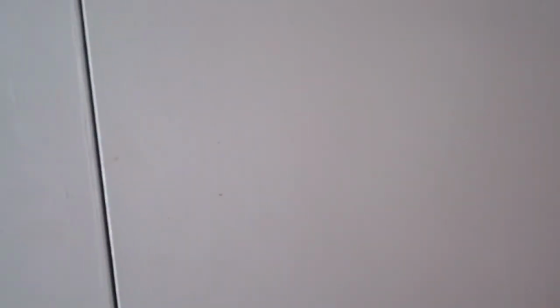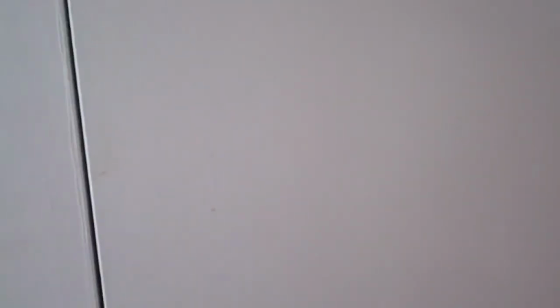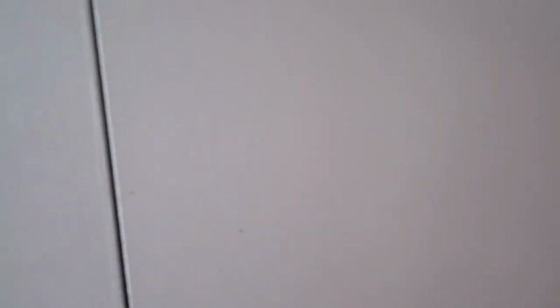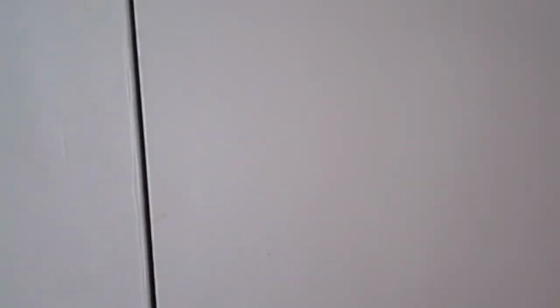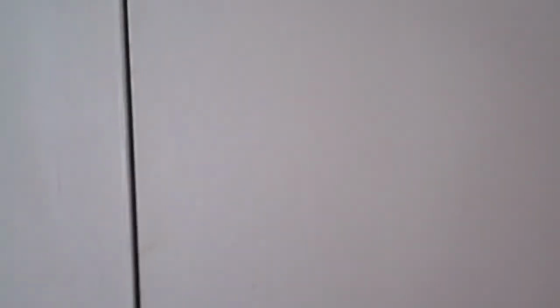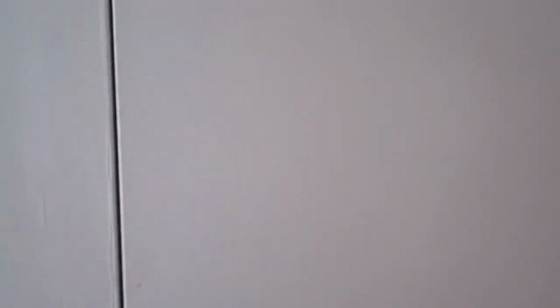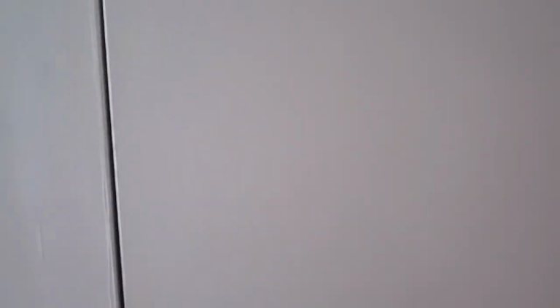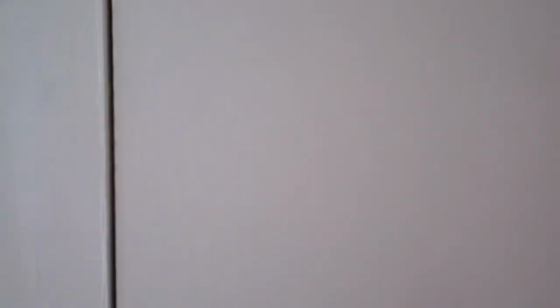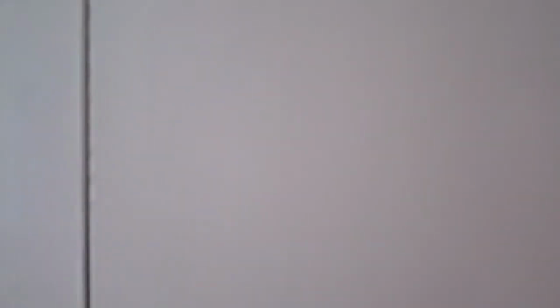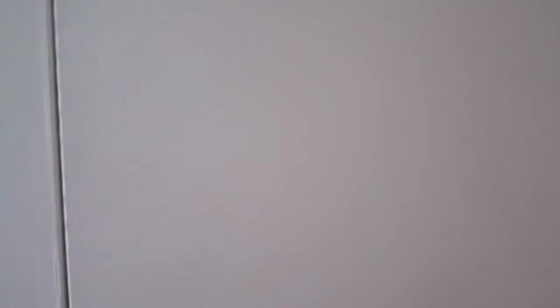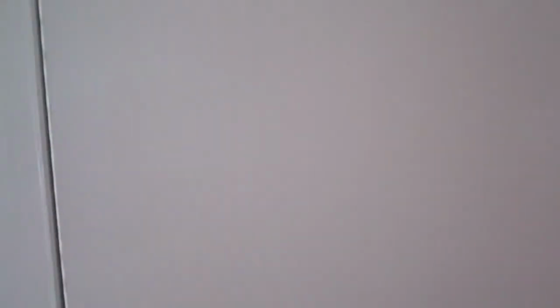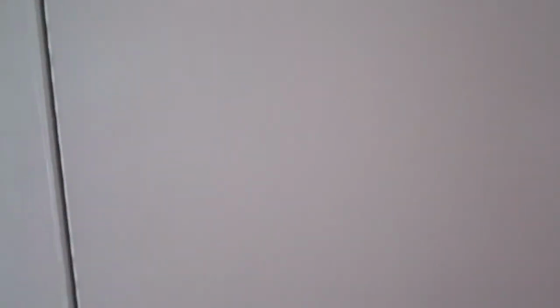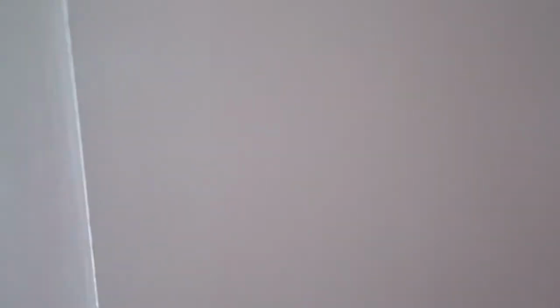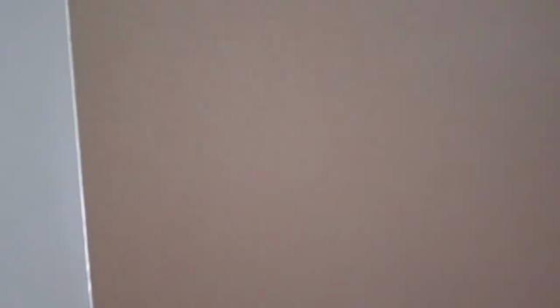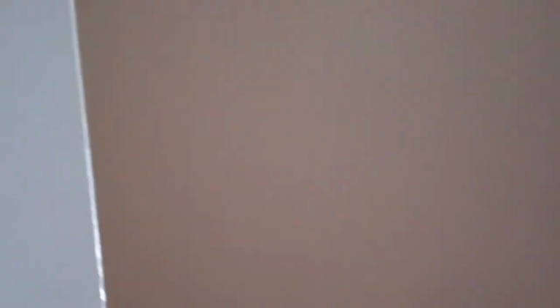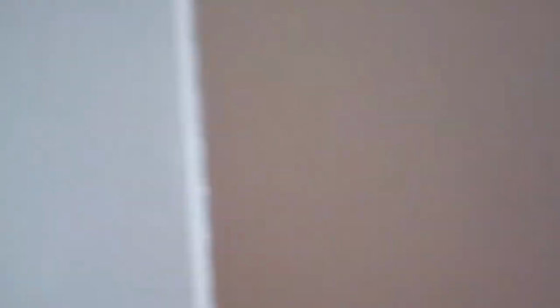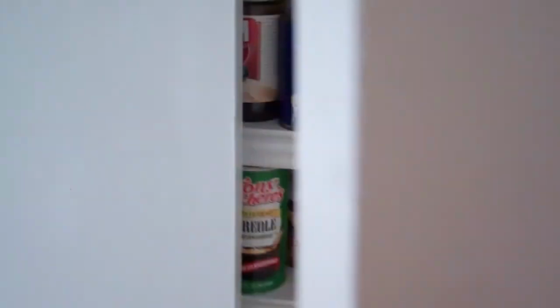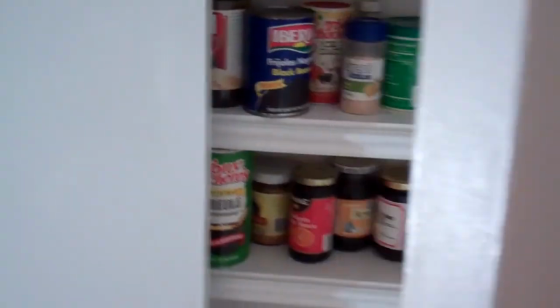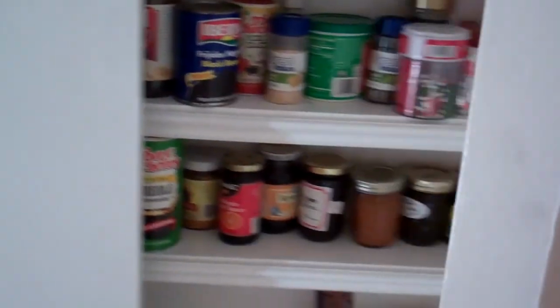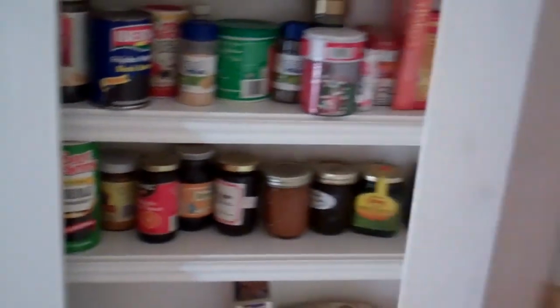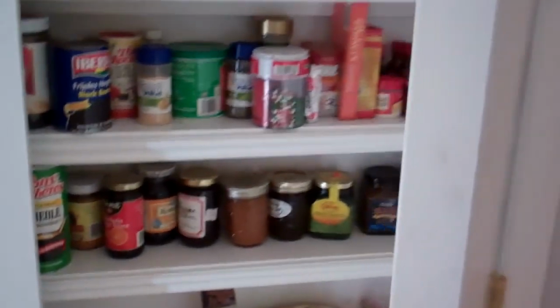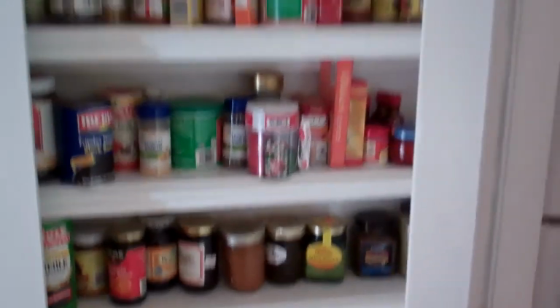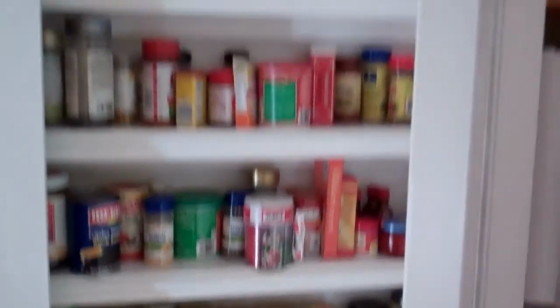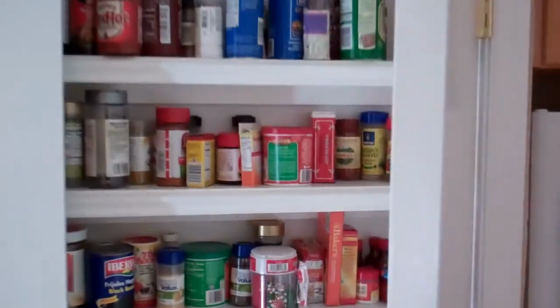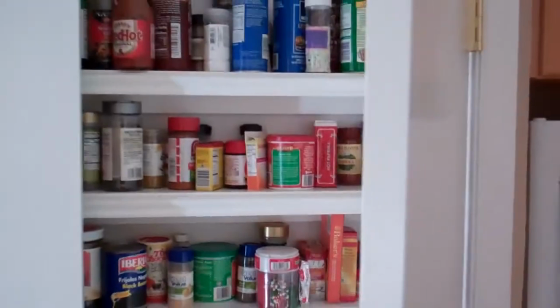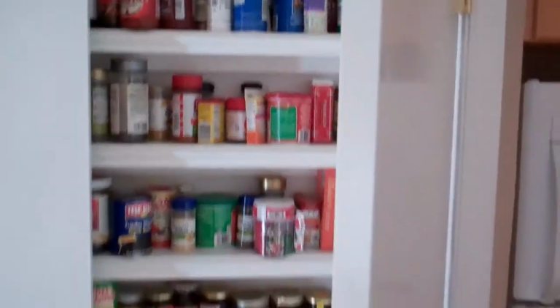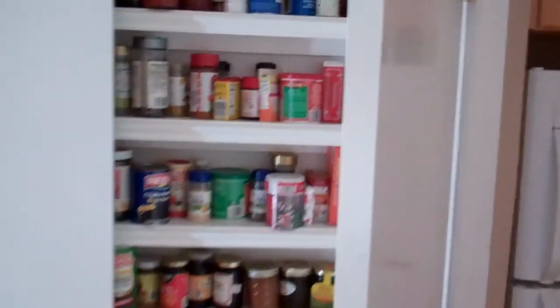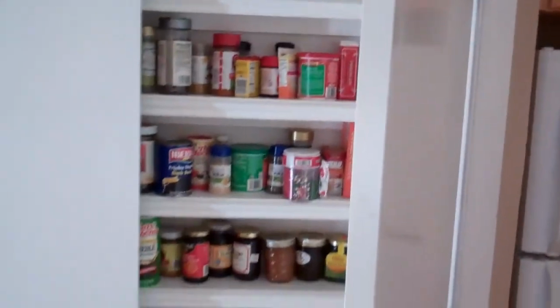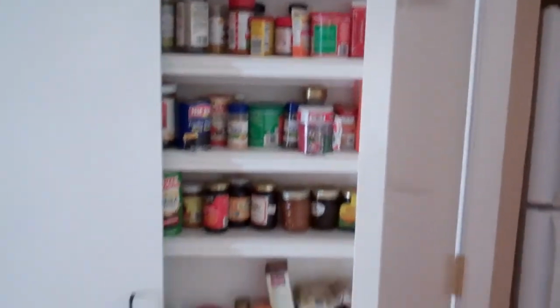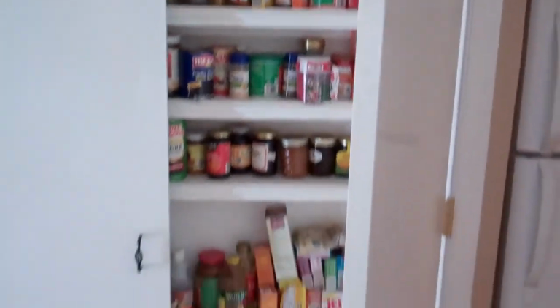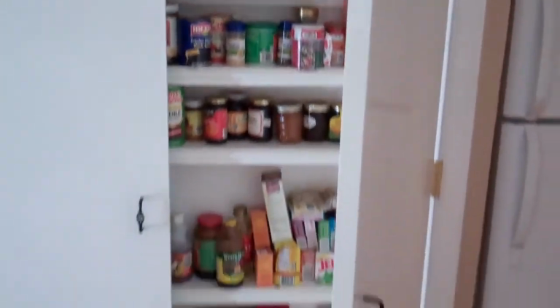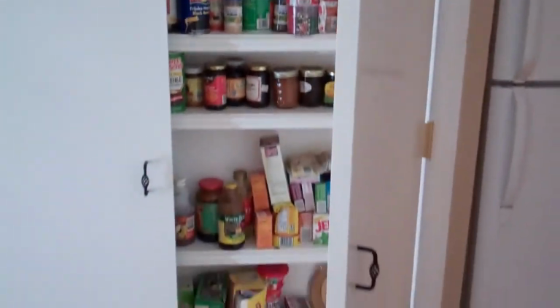Let me open it up for you. Here's the pantry — lots of items.